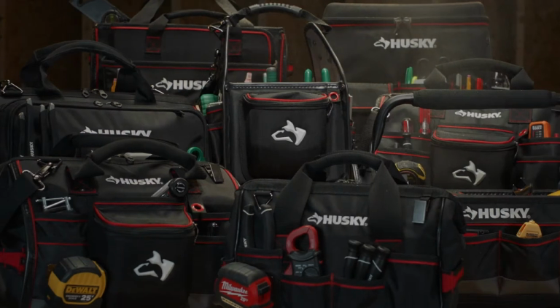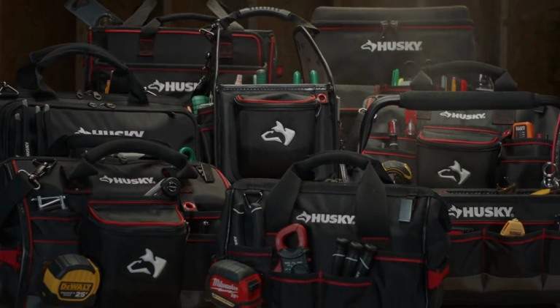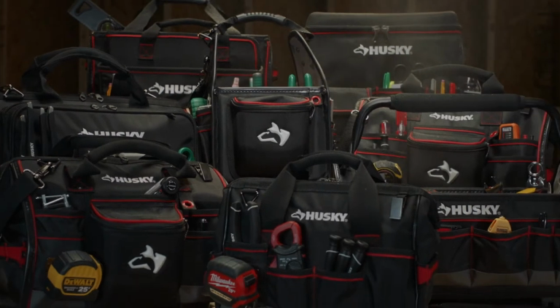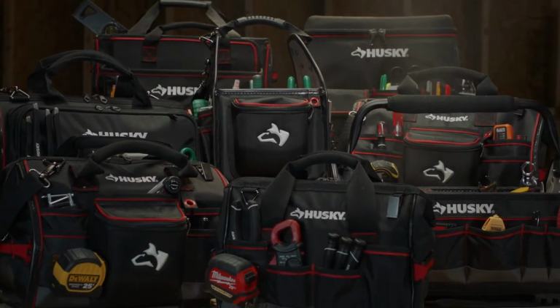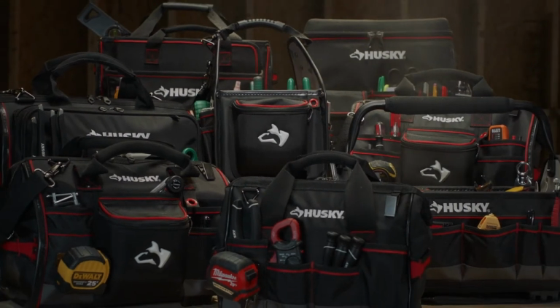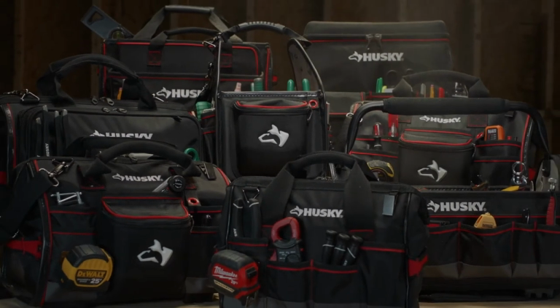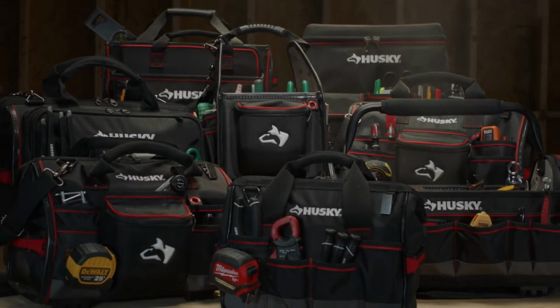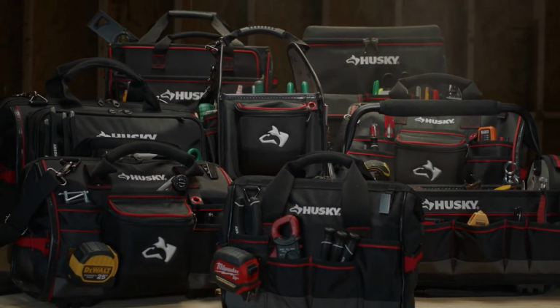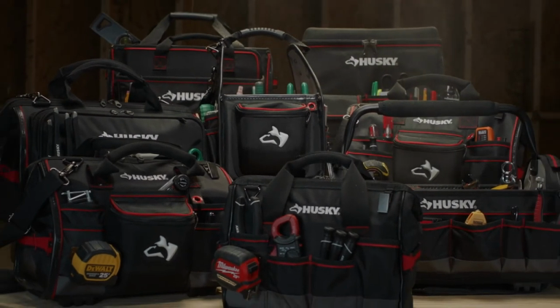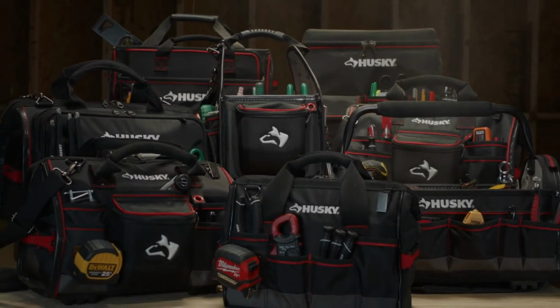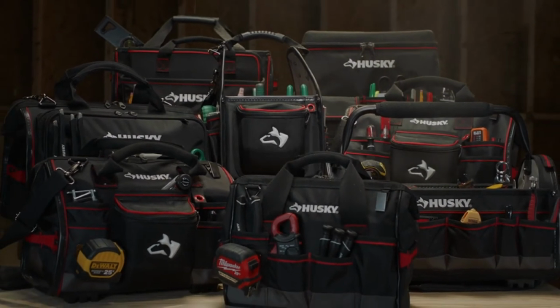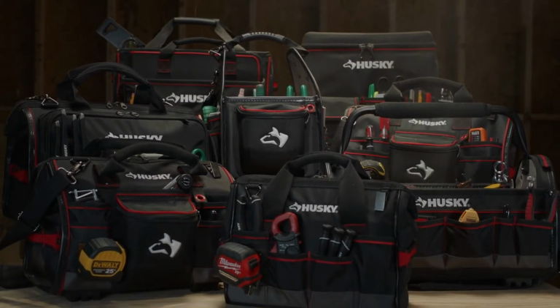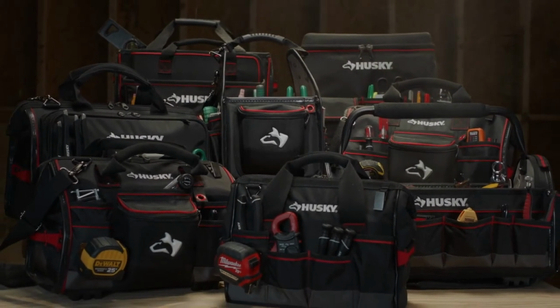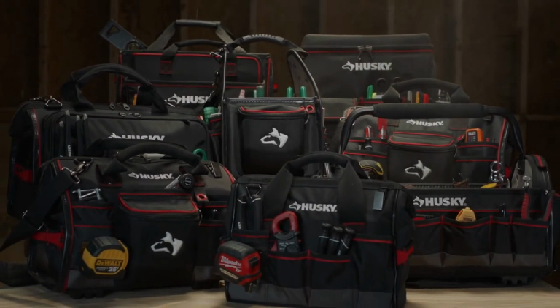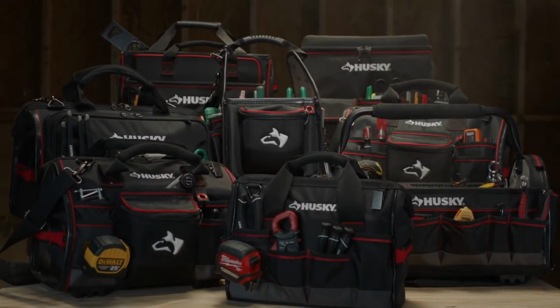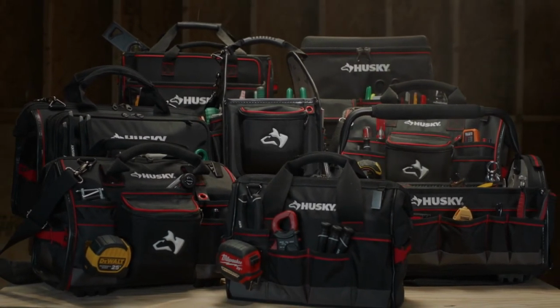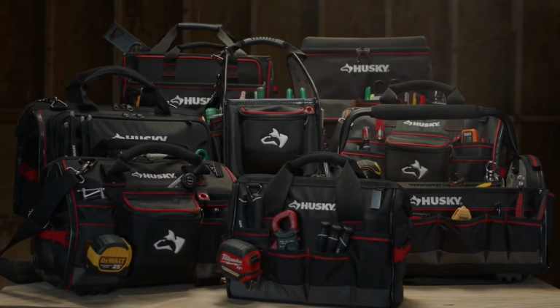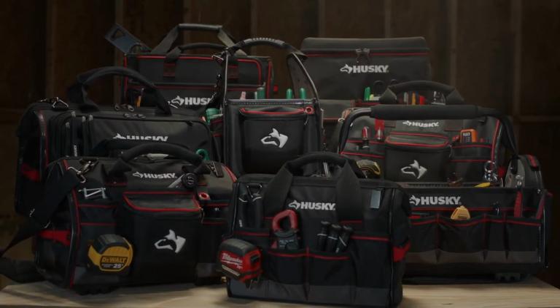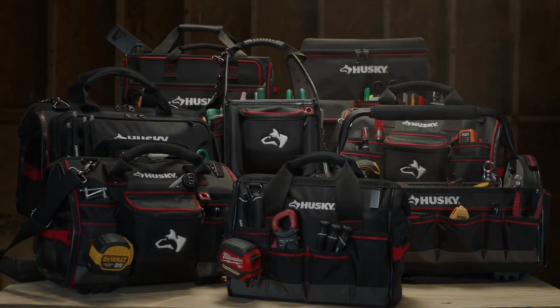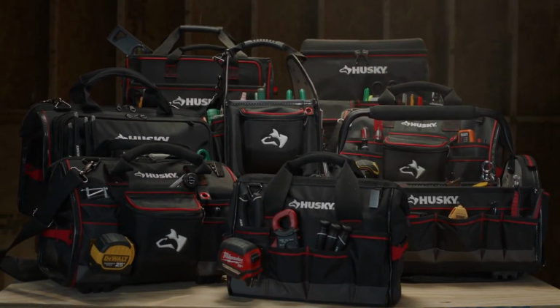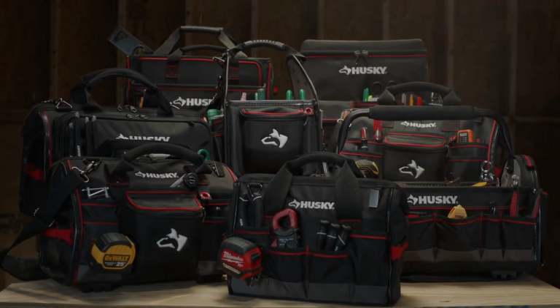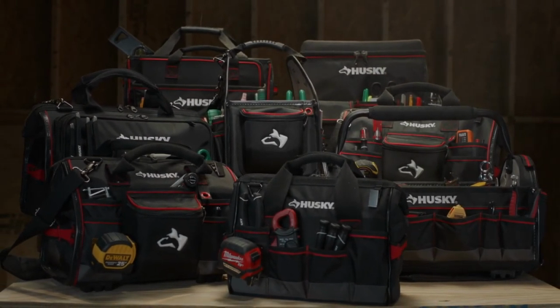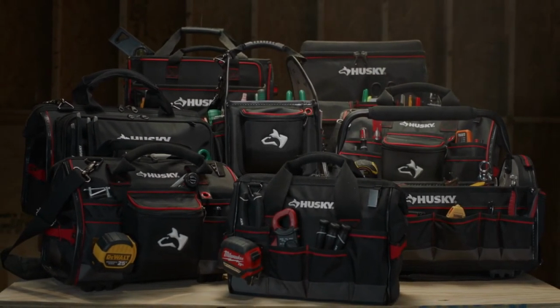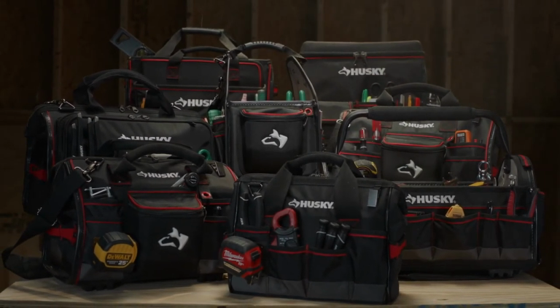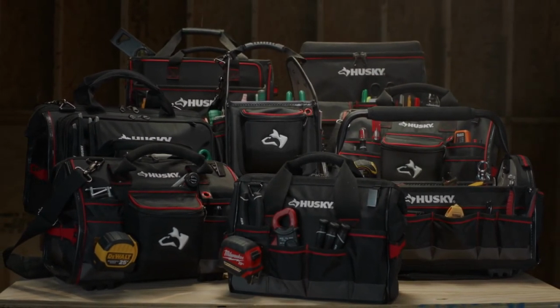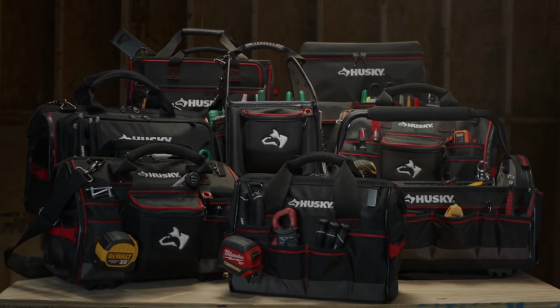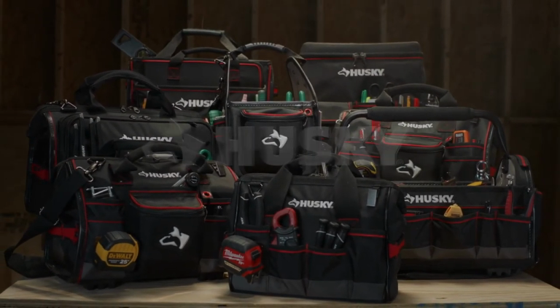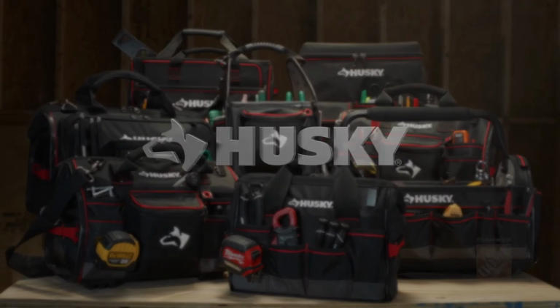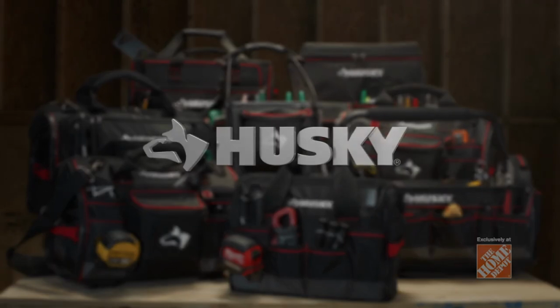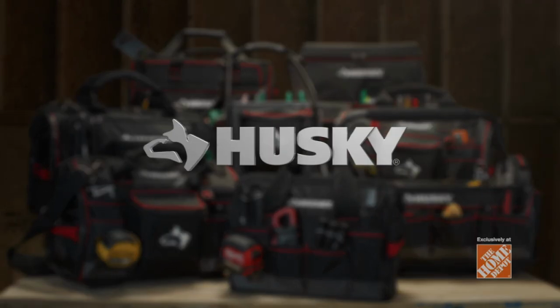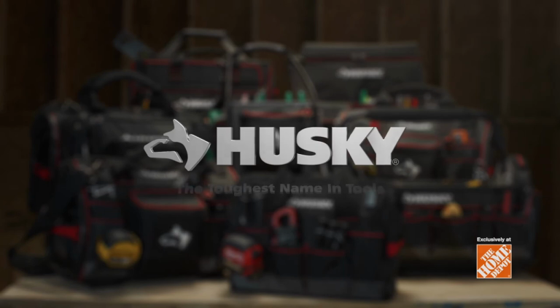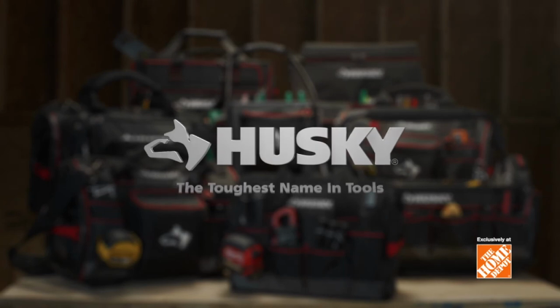Upgrade your tool storage with affordable quality tool bags that are built tough. Husky tough.